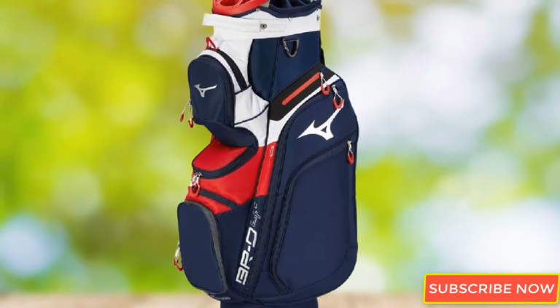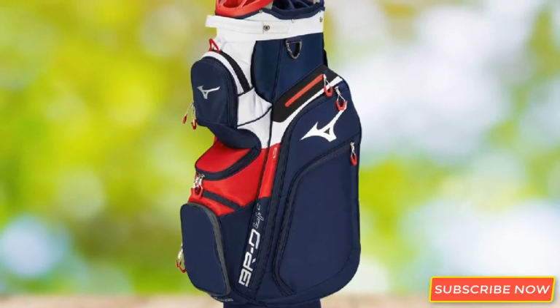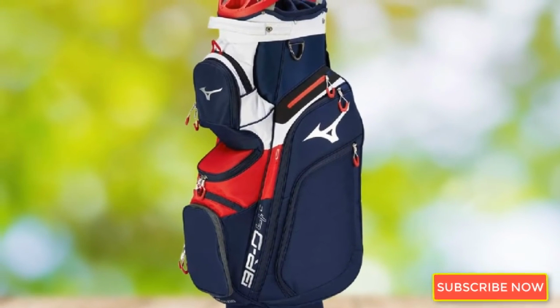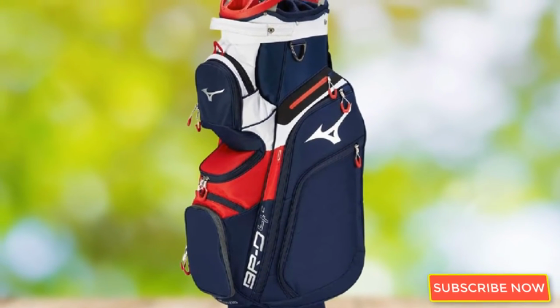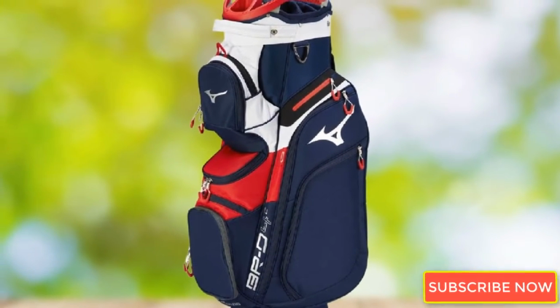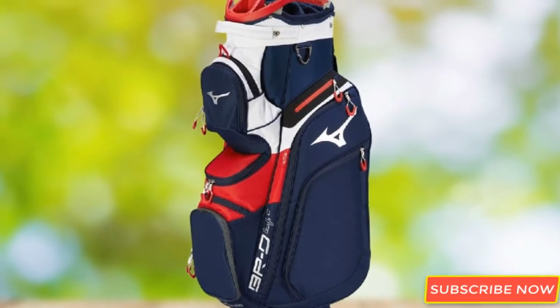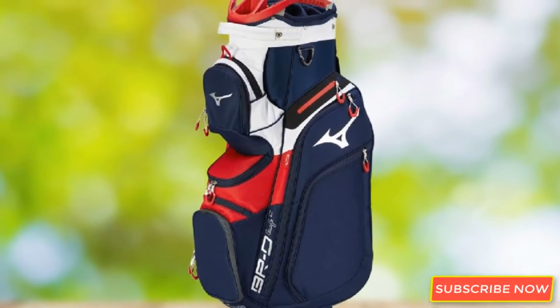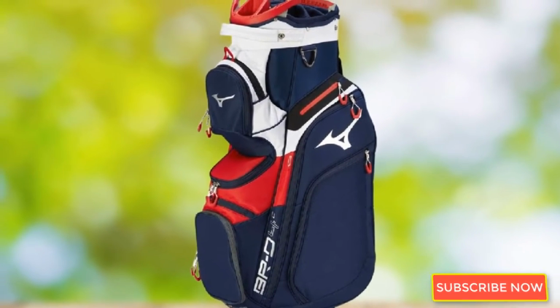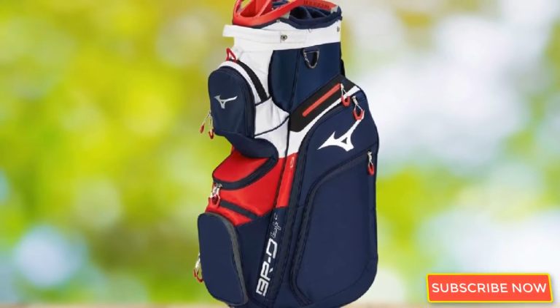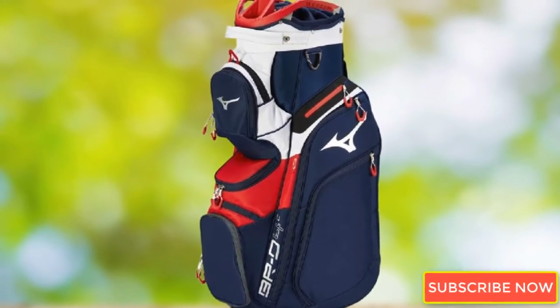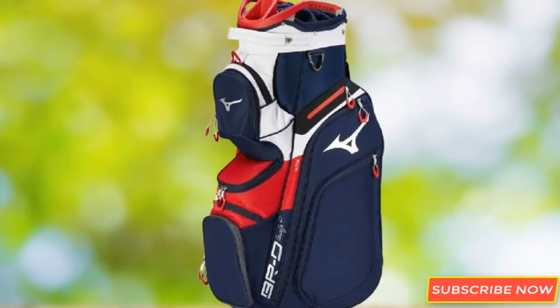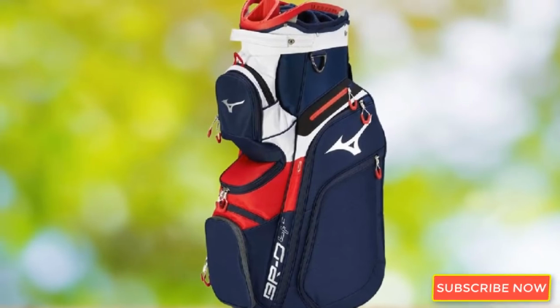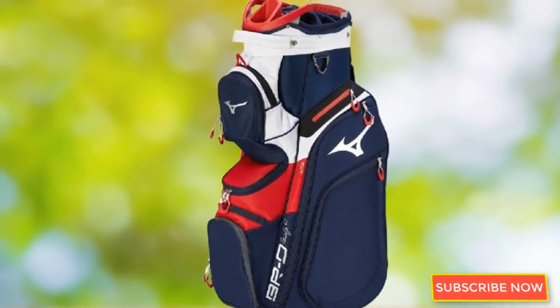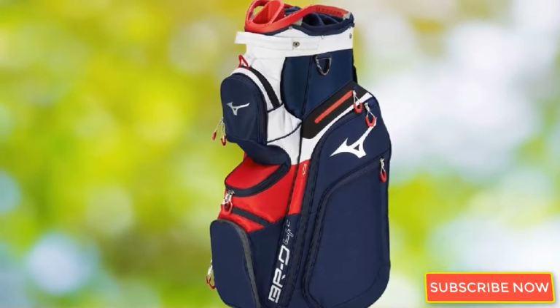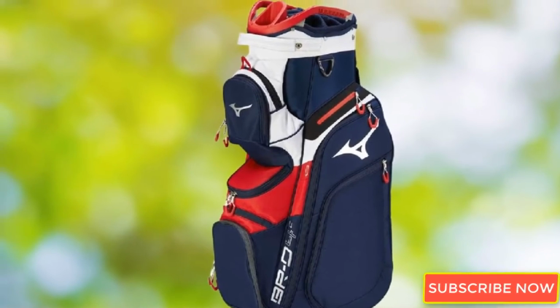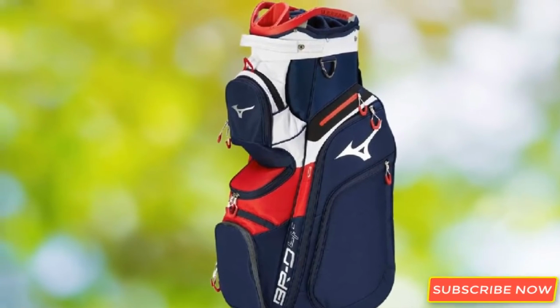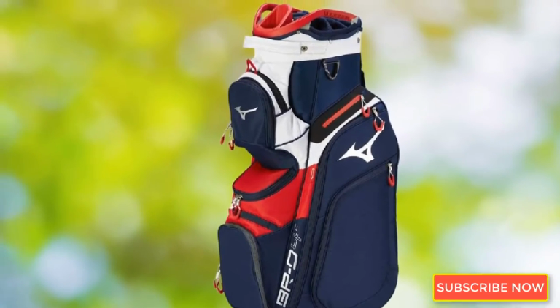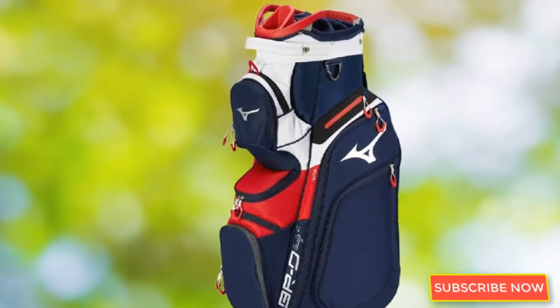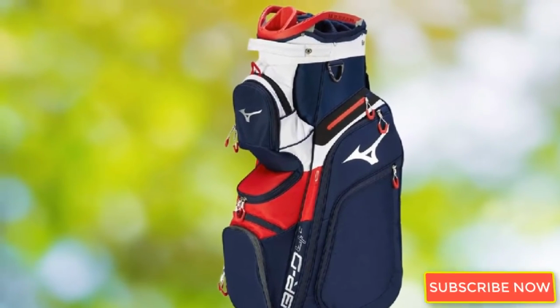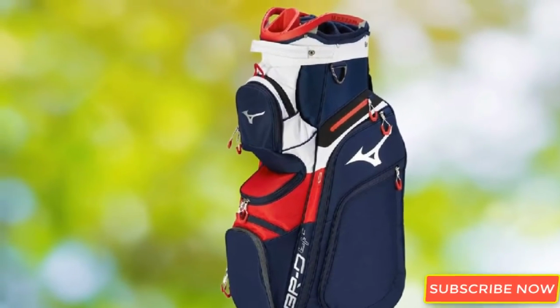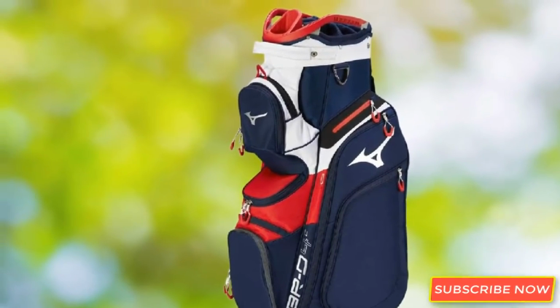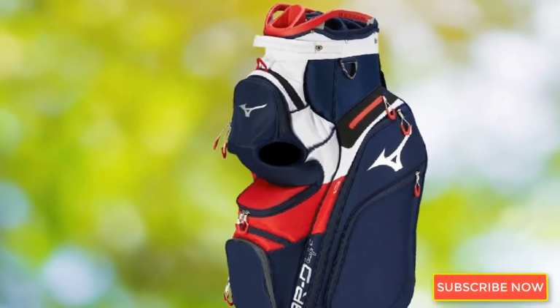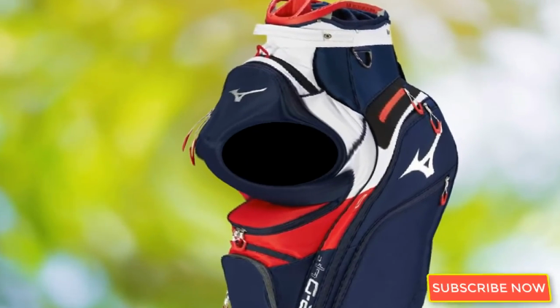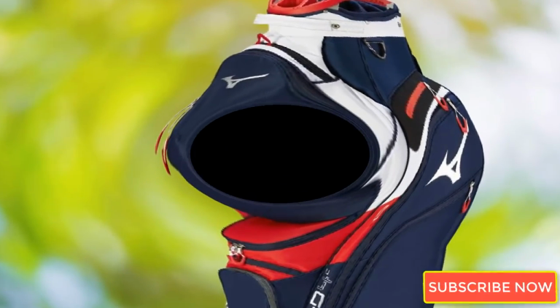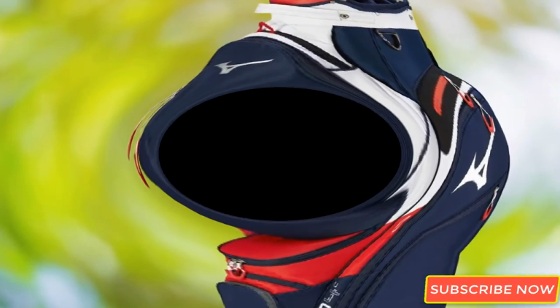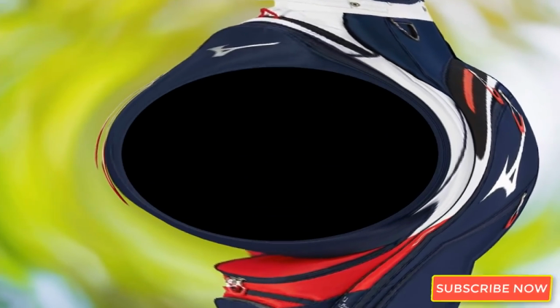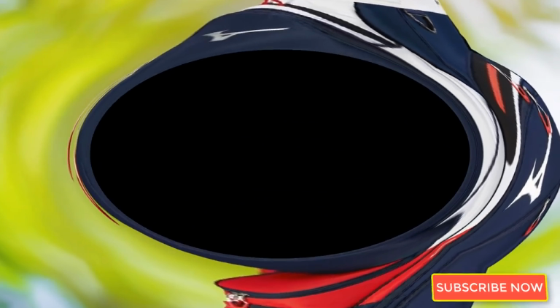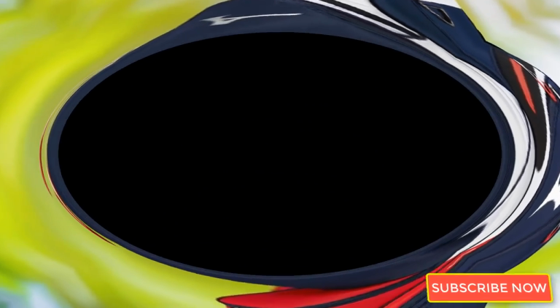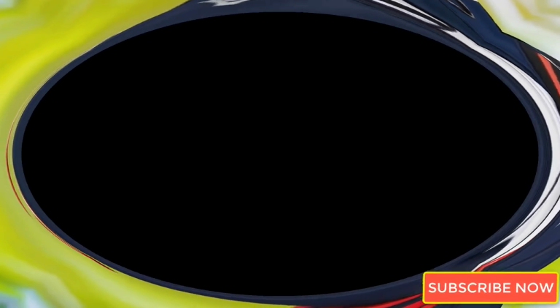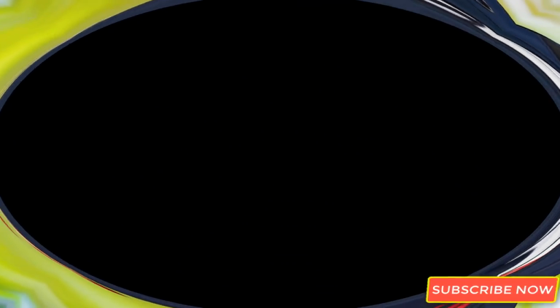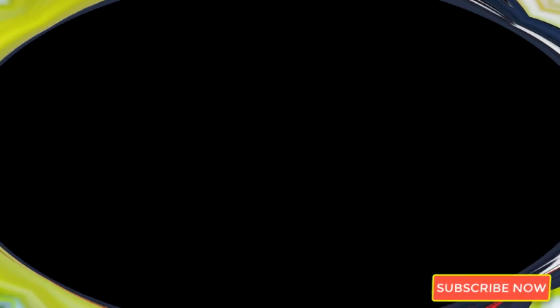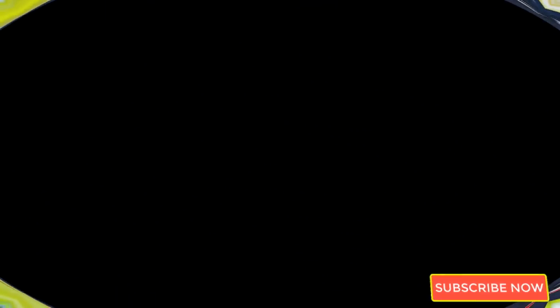Whether you choose the red/white/blue, black/gray, or light-blue/white color scheme, your bag will turn heads.